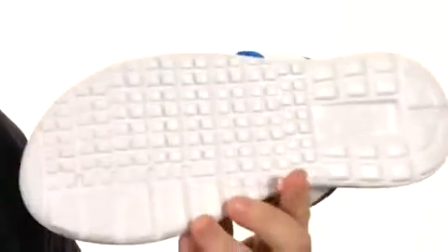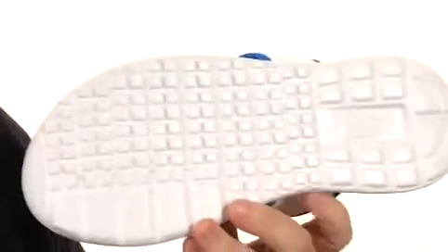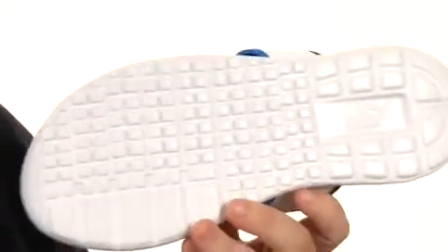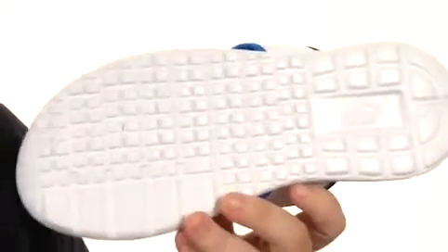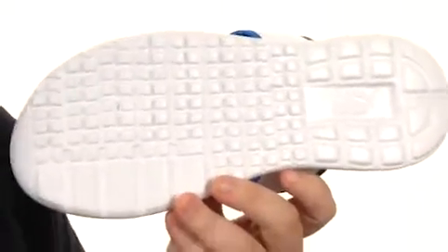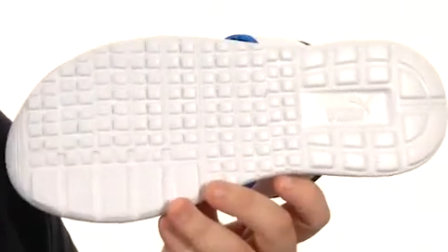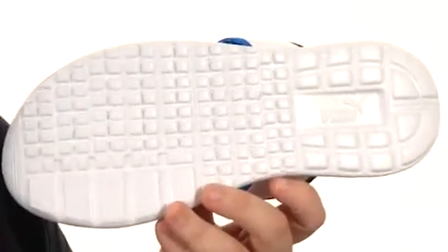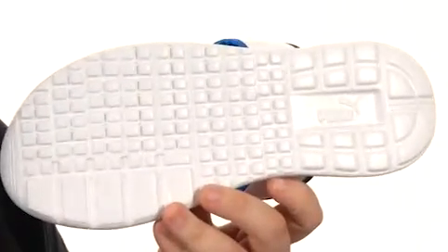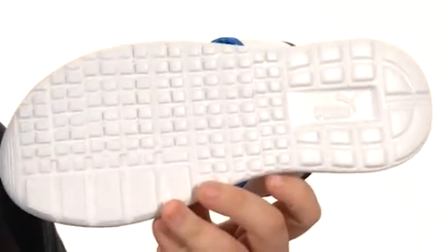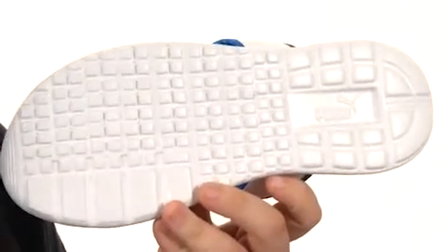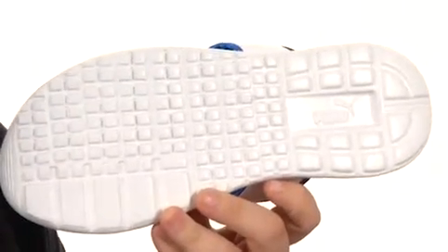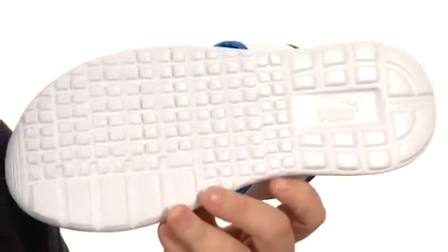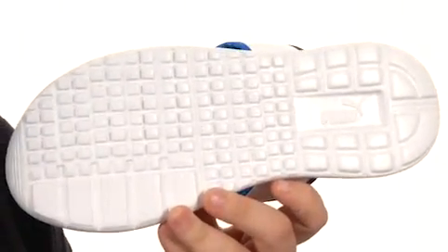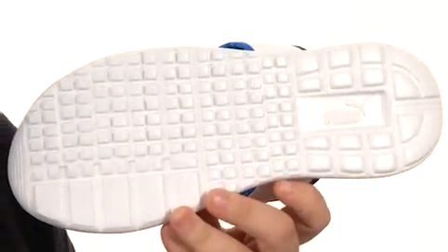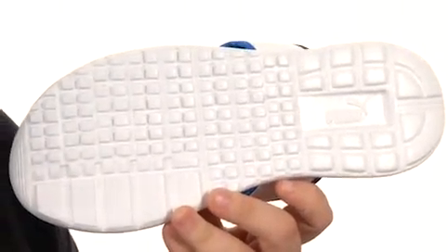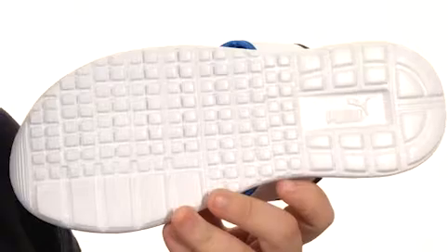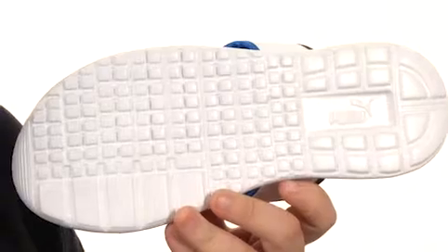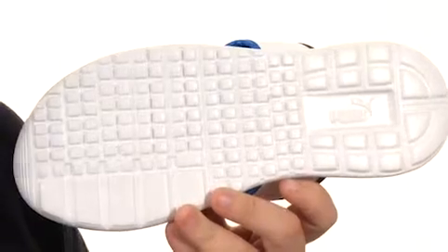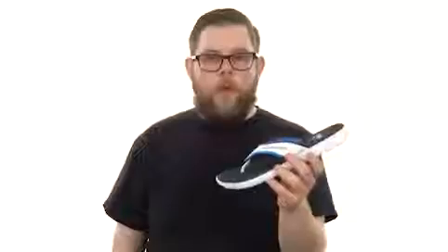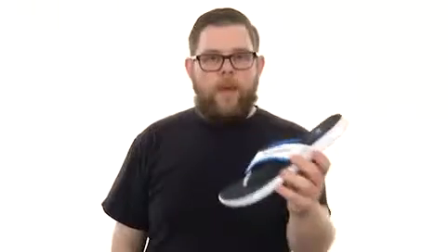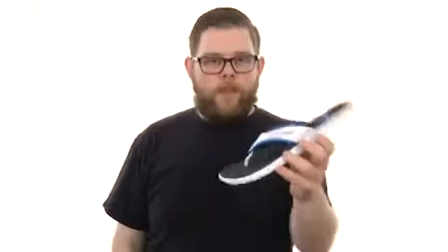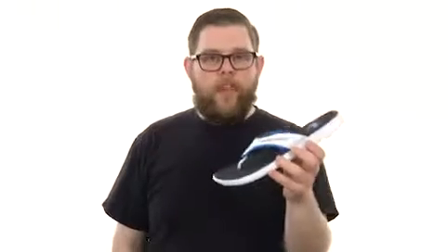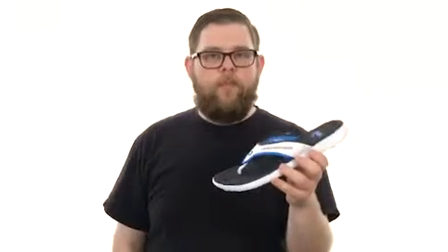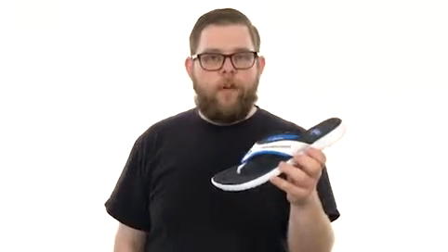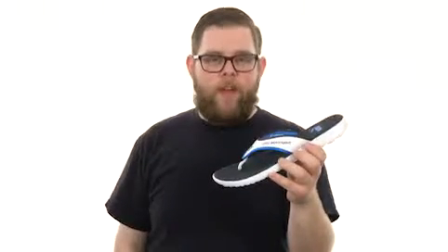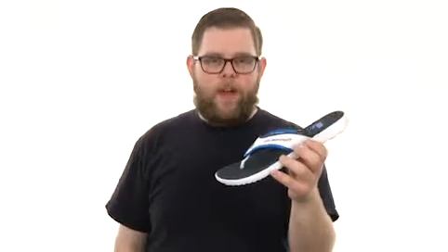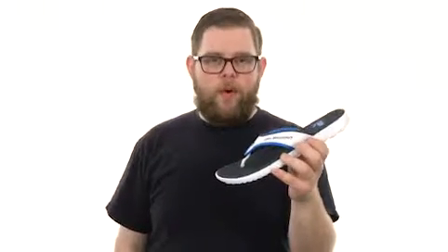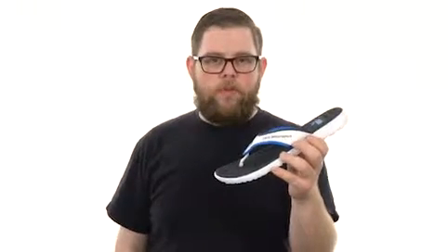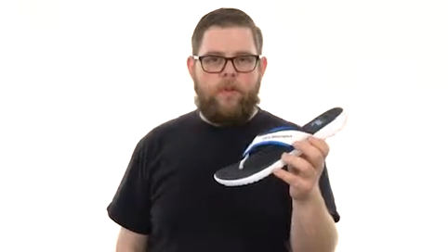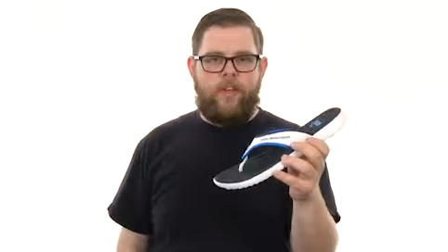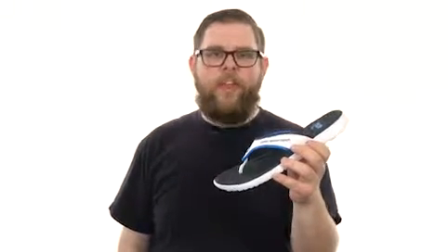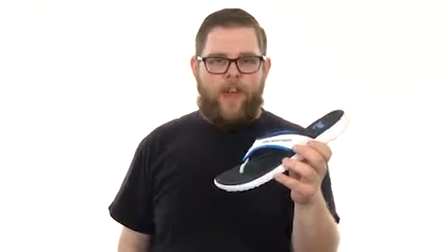And on the bottom, you've got an injection molded EVA outsole. Pick these up for your favorite automotive enthusiast today.